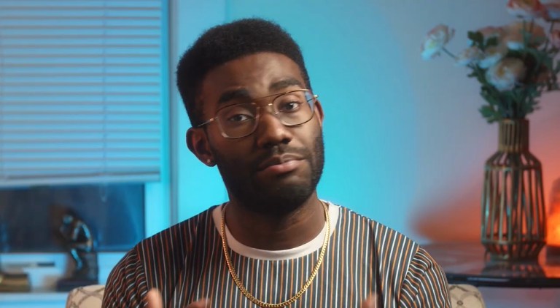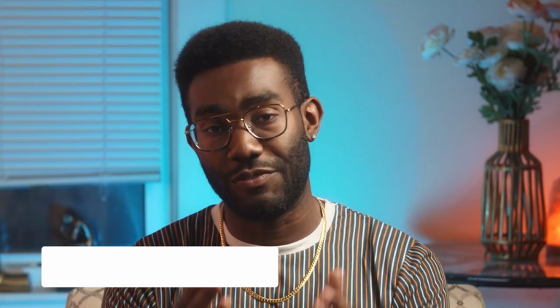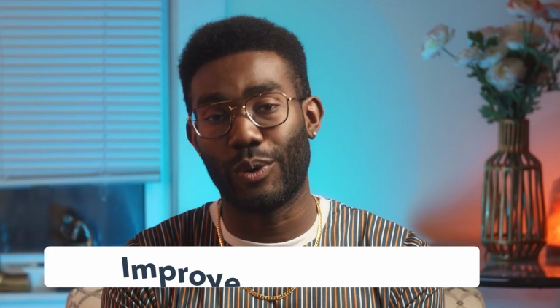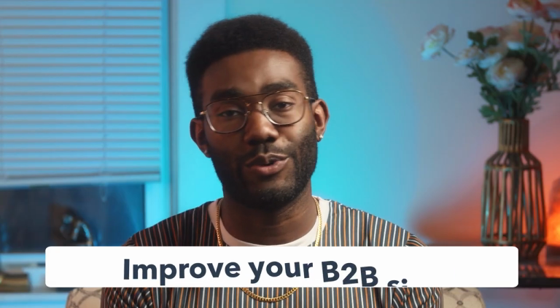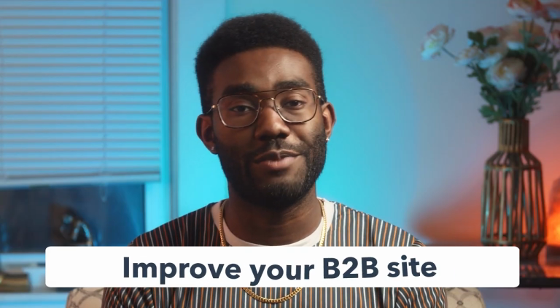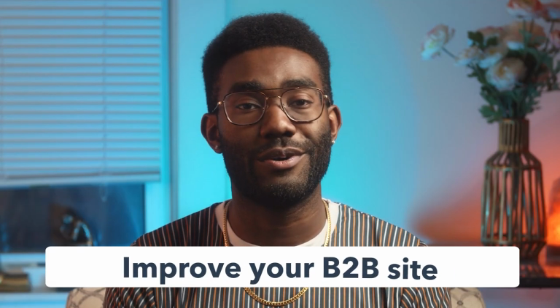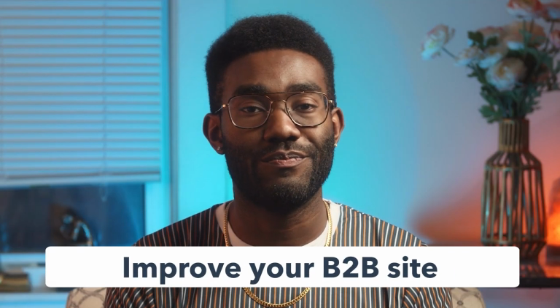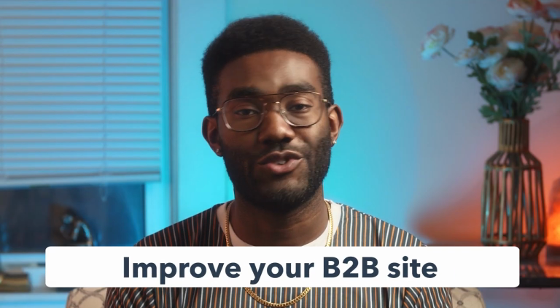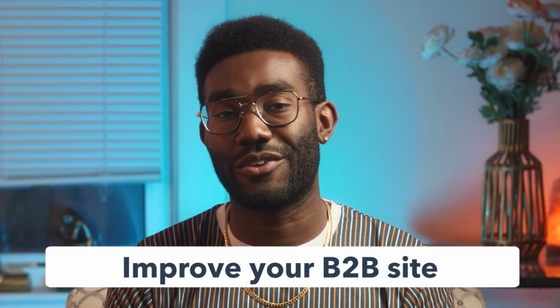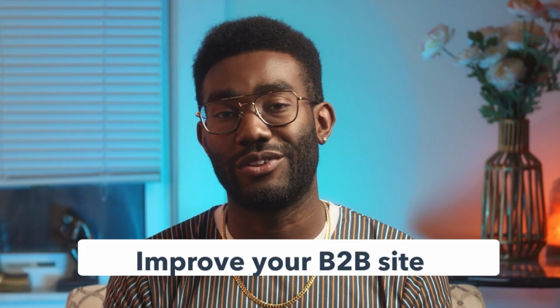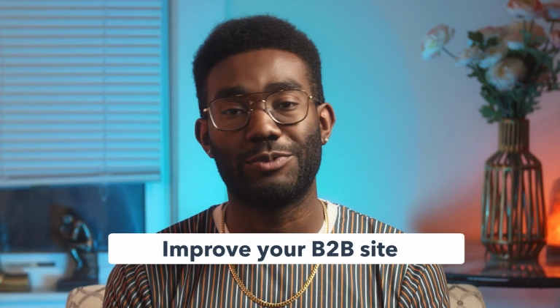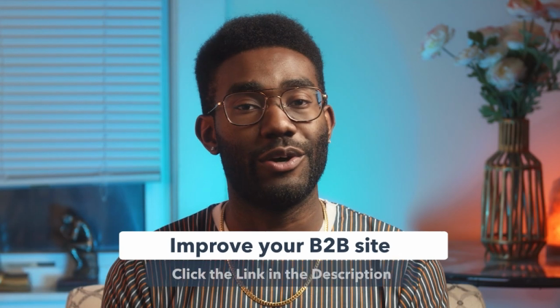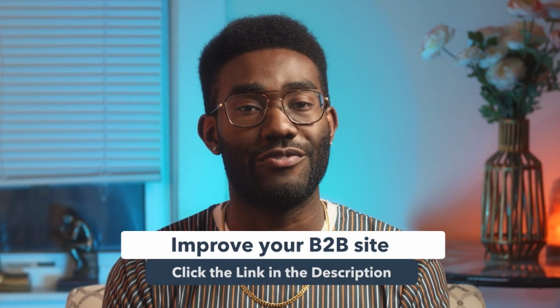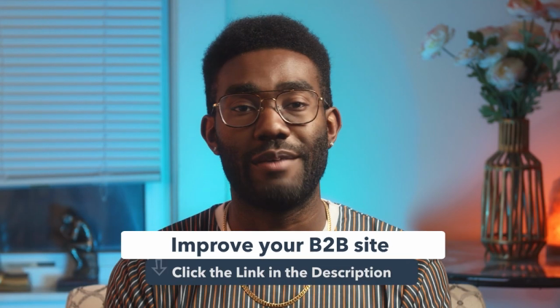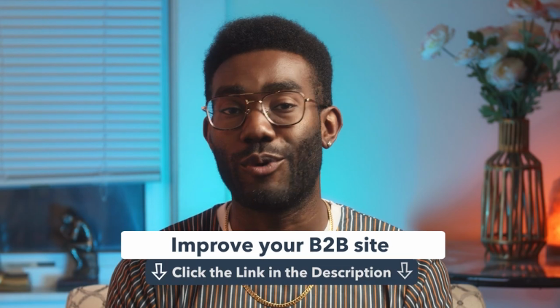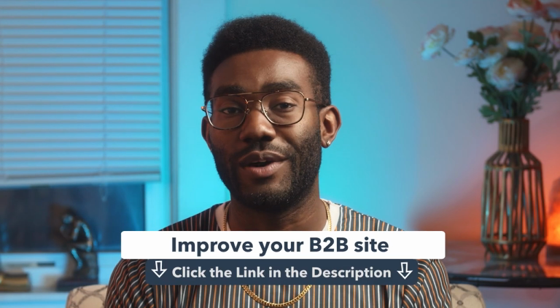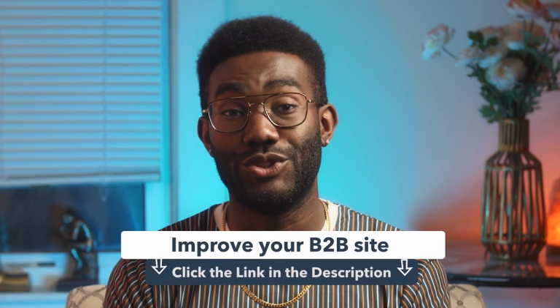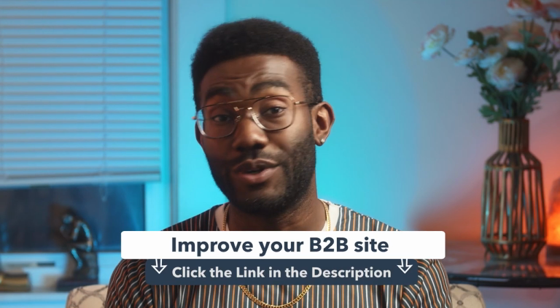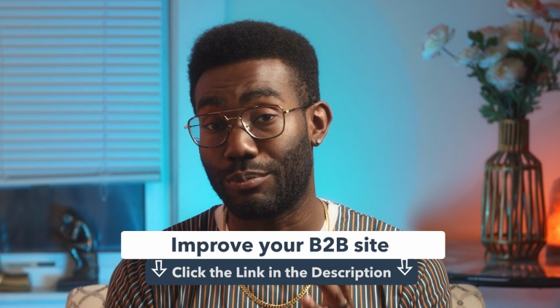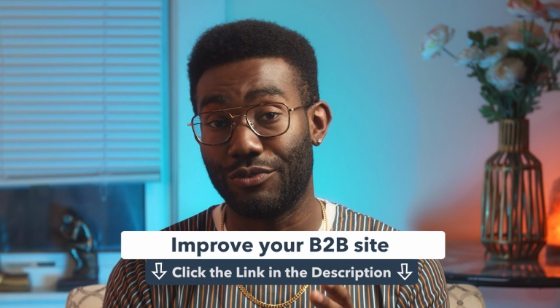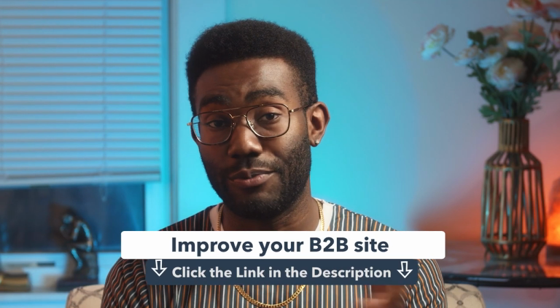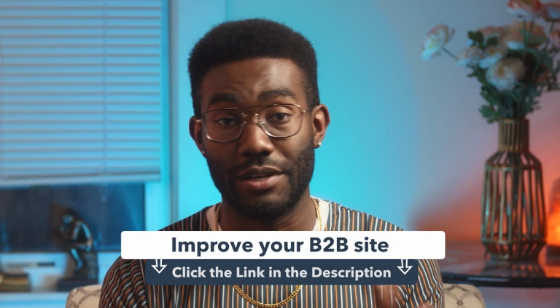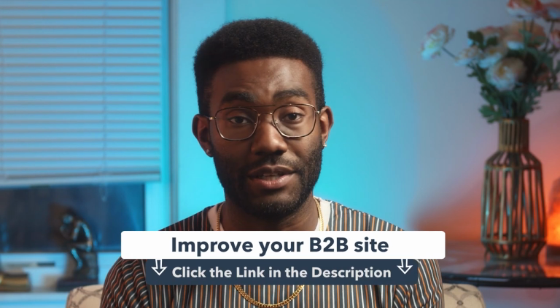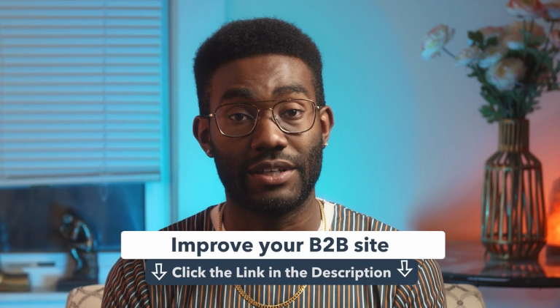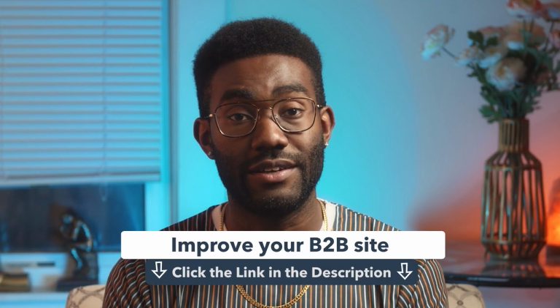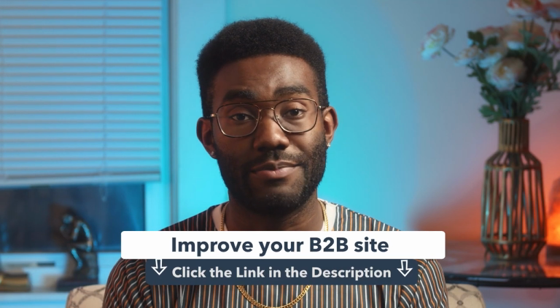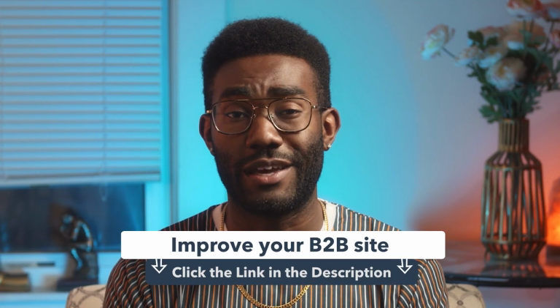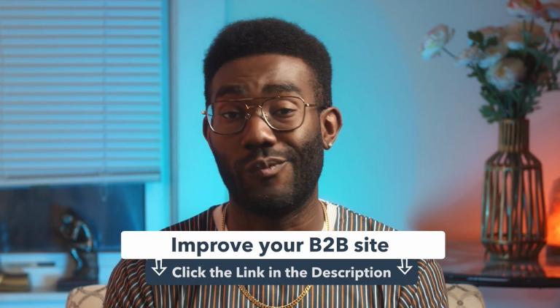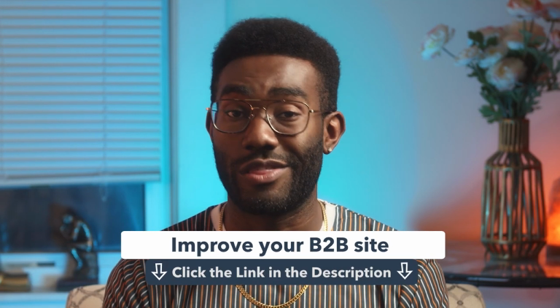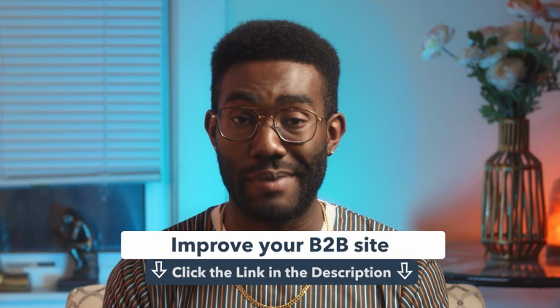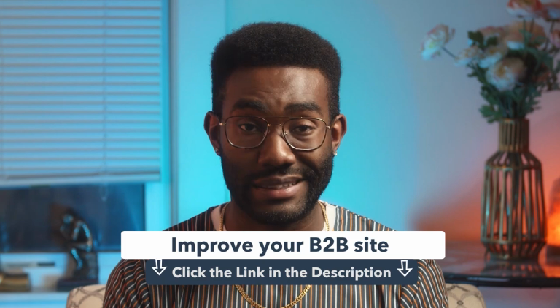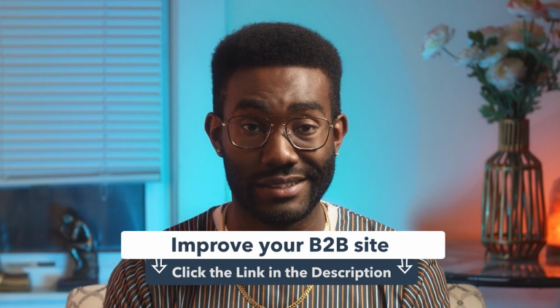And if you want to go deeper, check out the links below to find more ways you can improve your B2B site to make it one of the best.